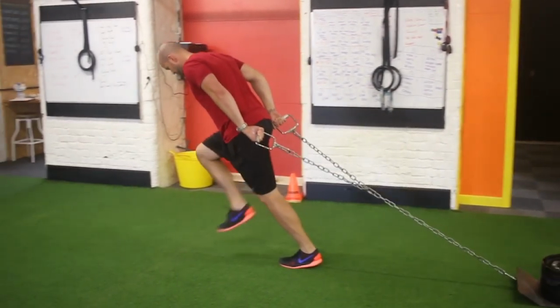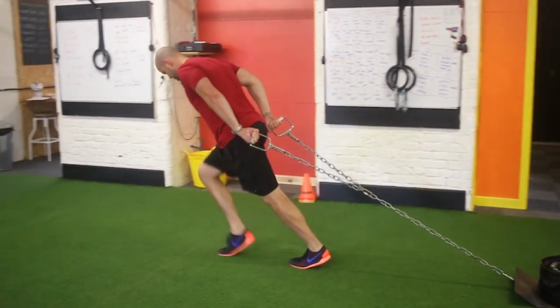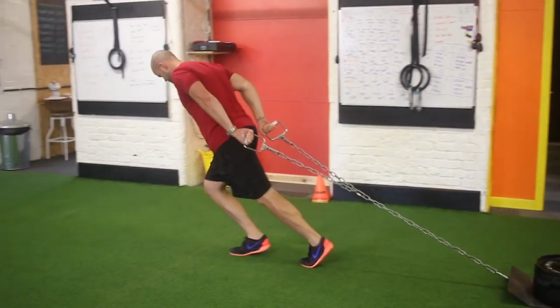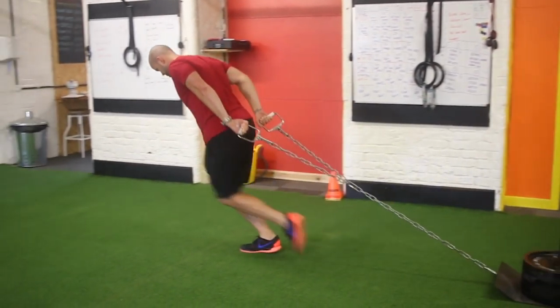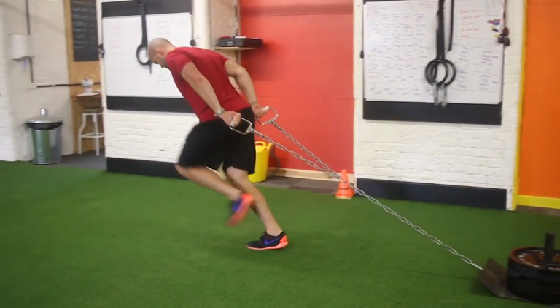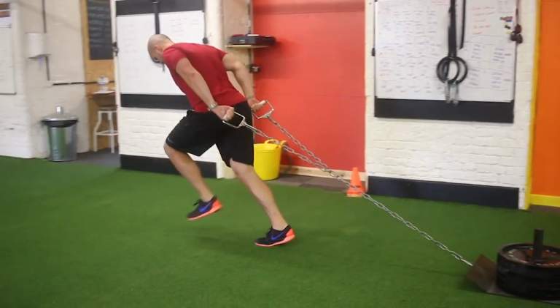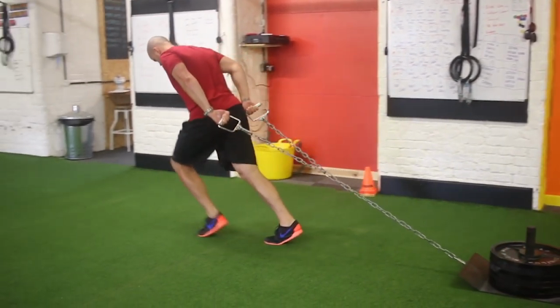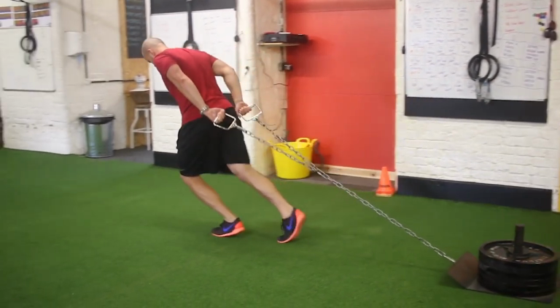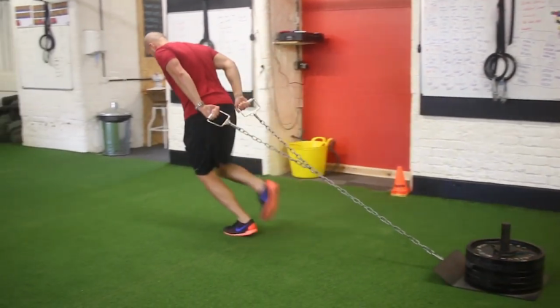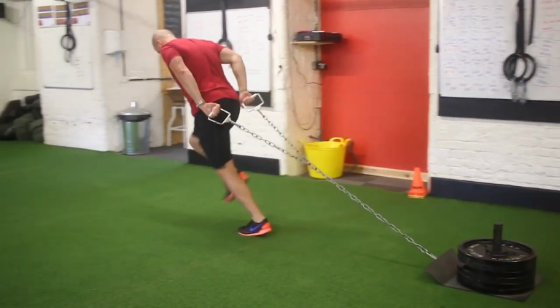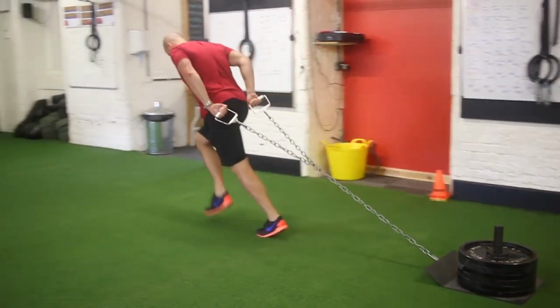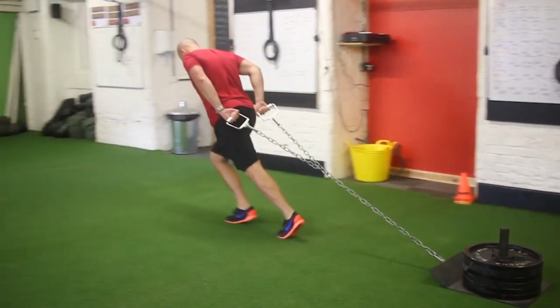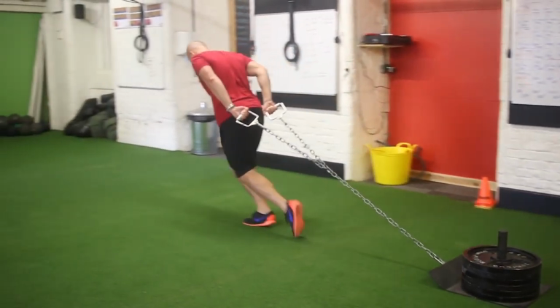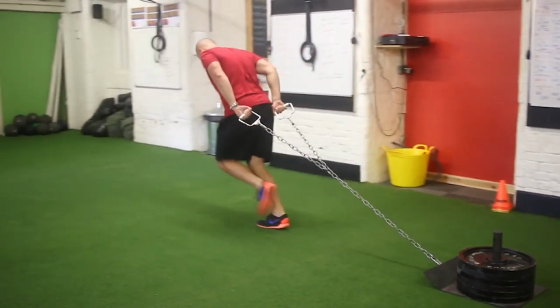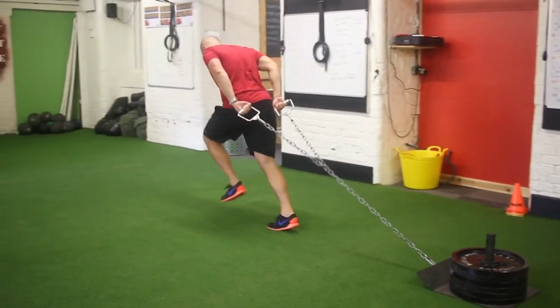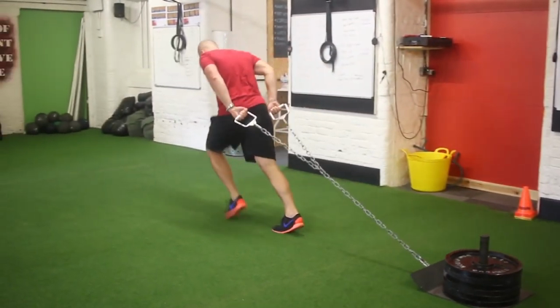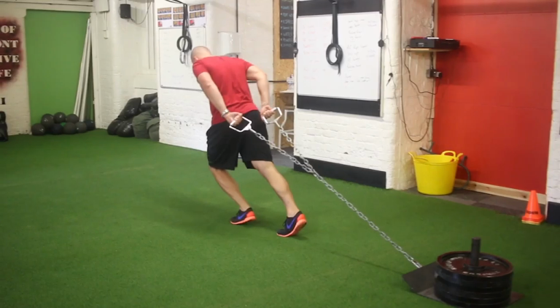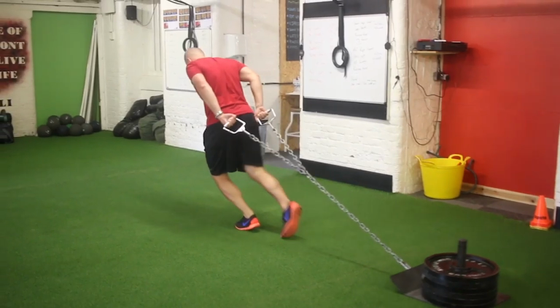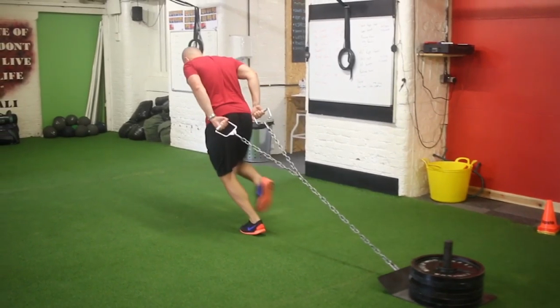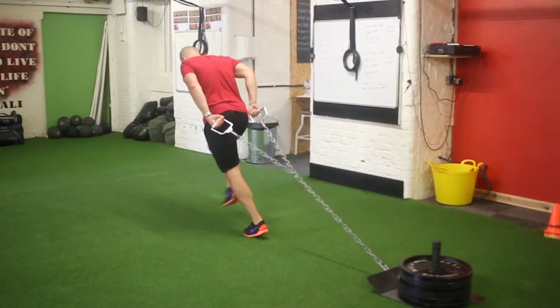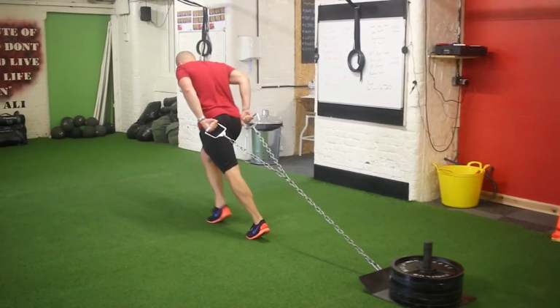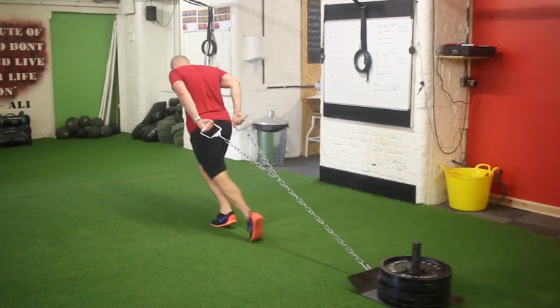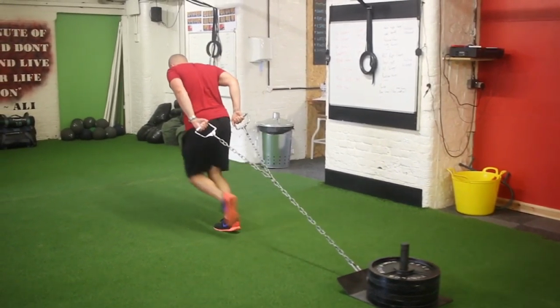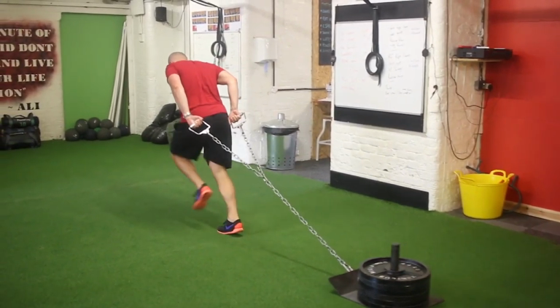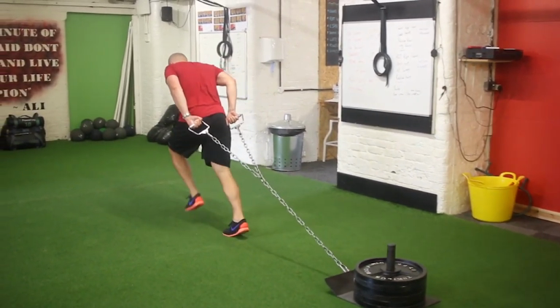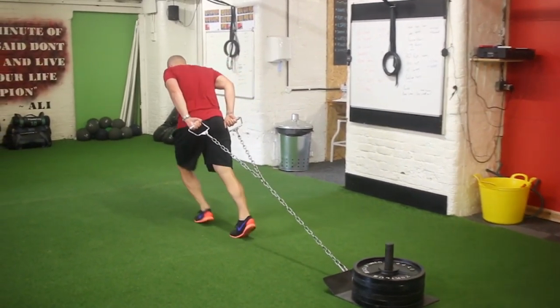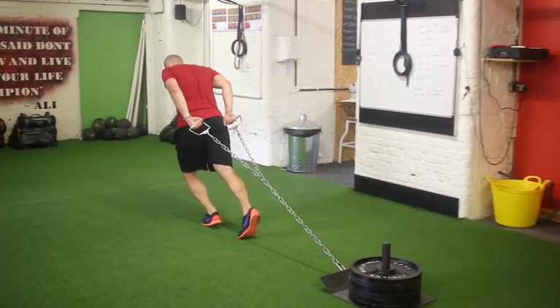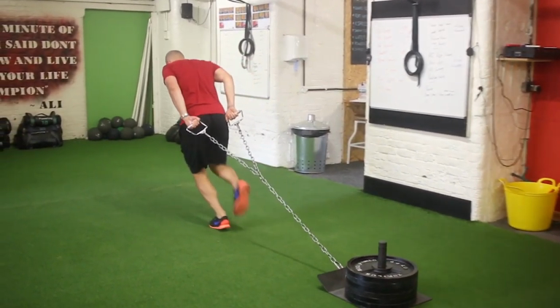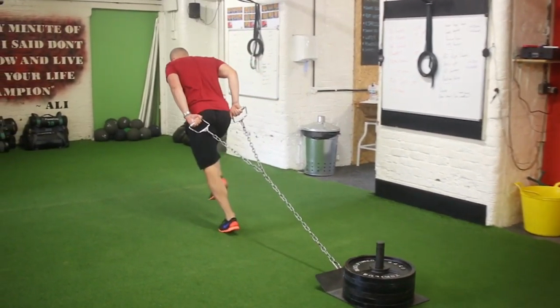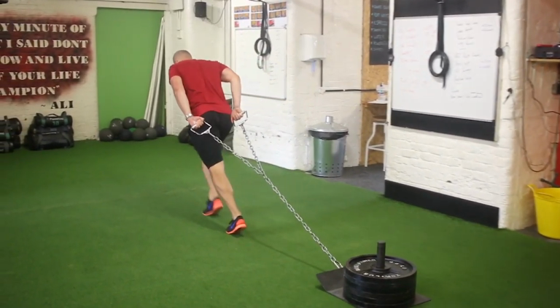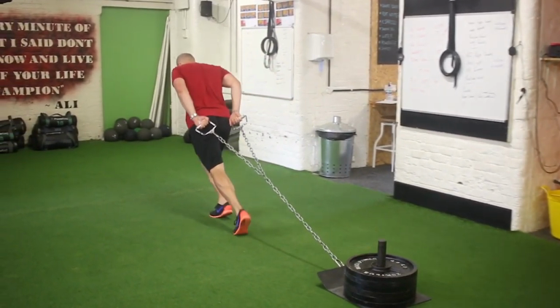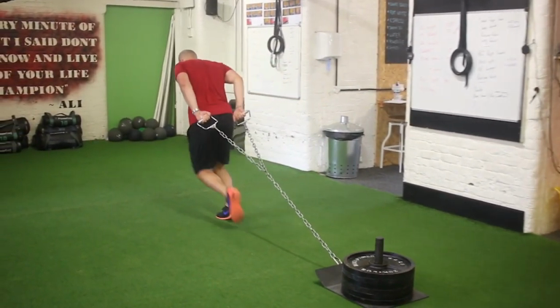We can walk with this and we can also run with this, depending on what exercise is in the manual.